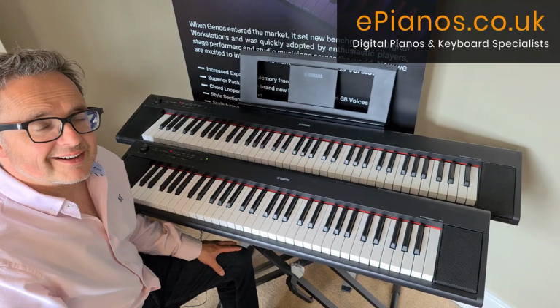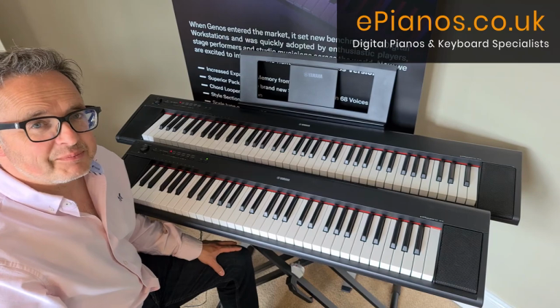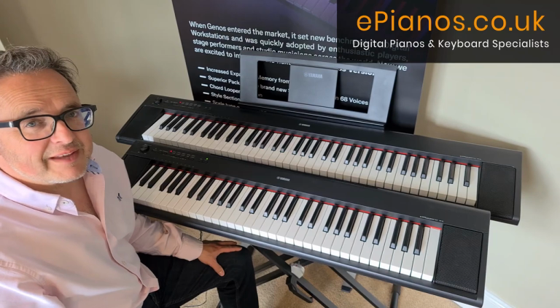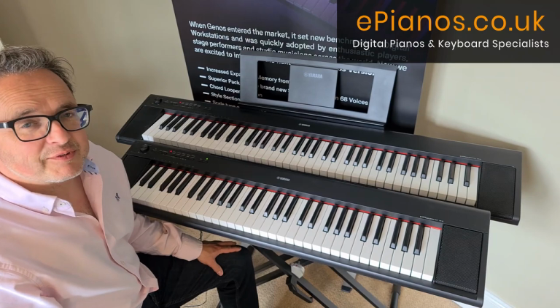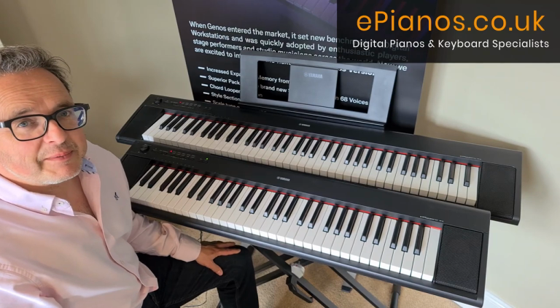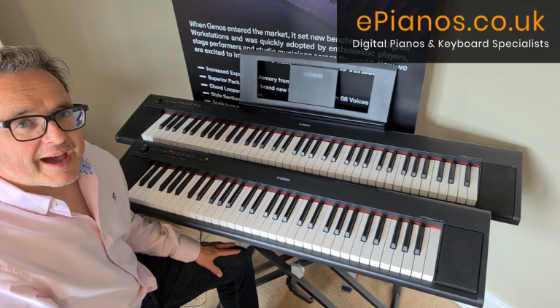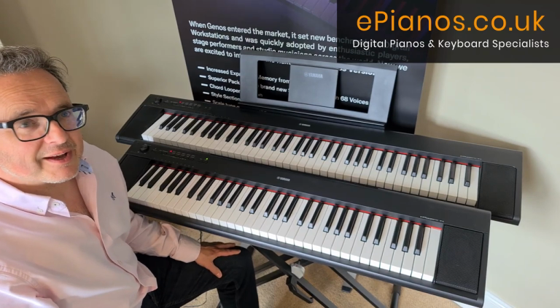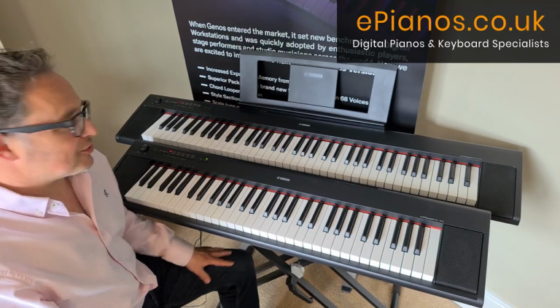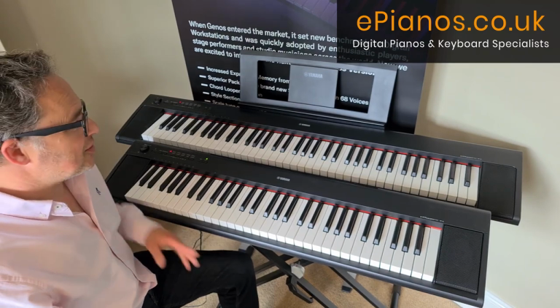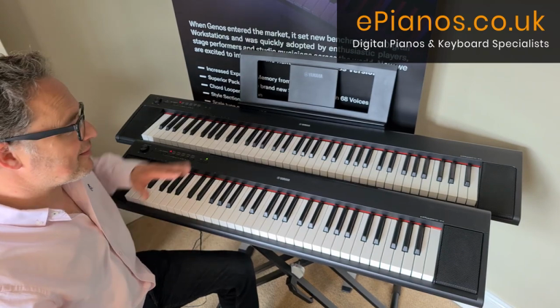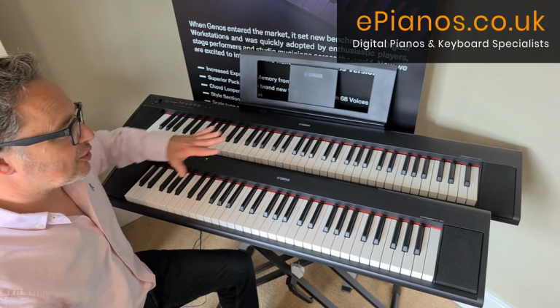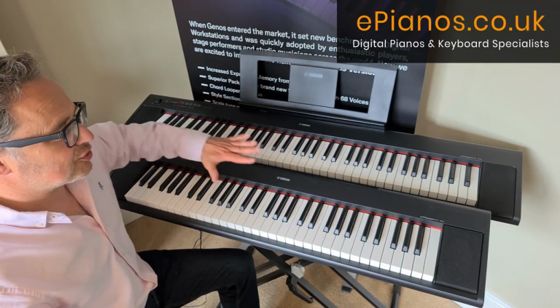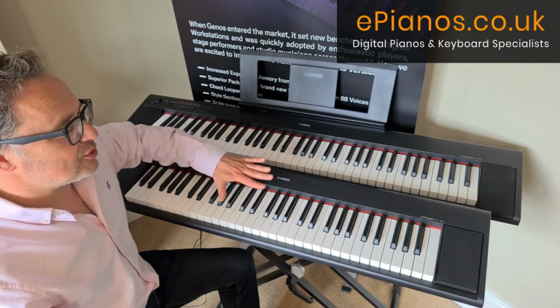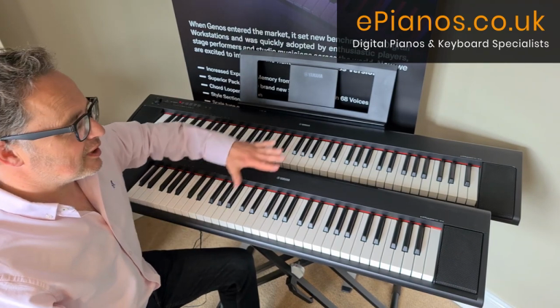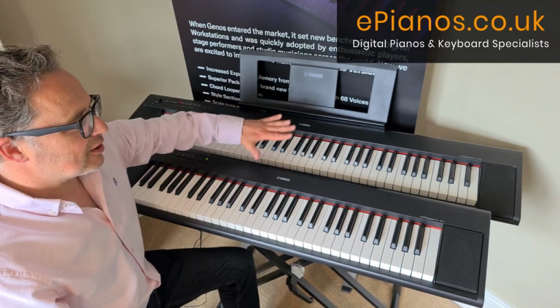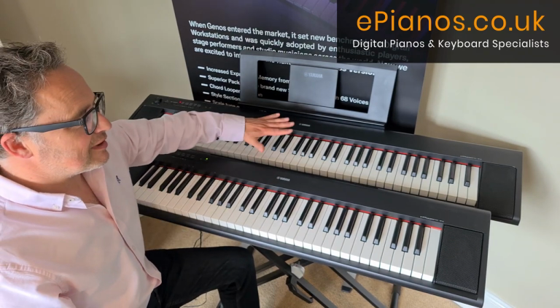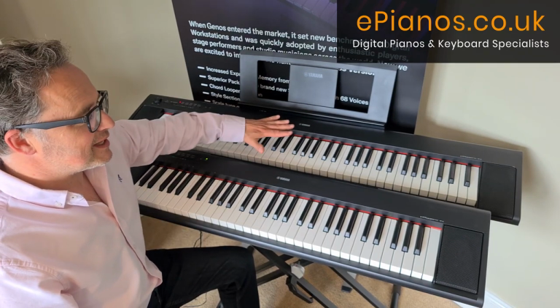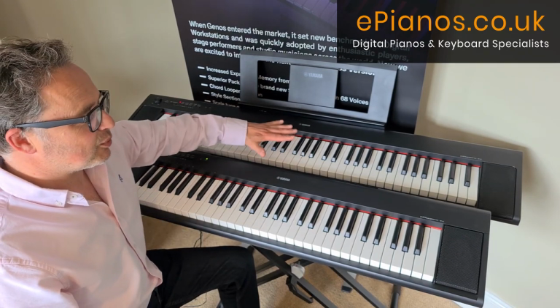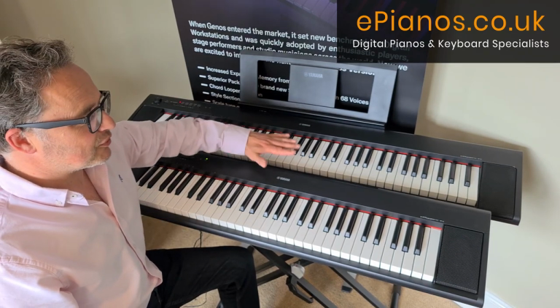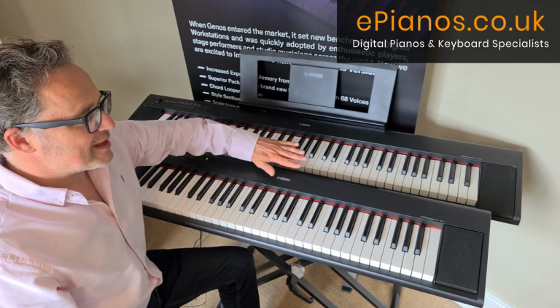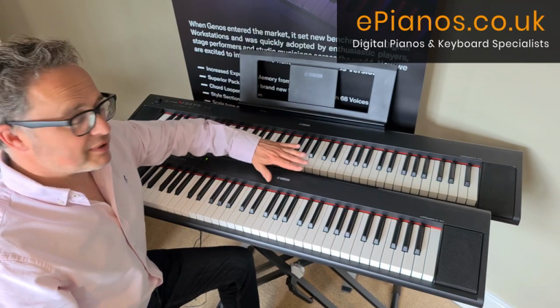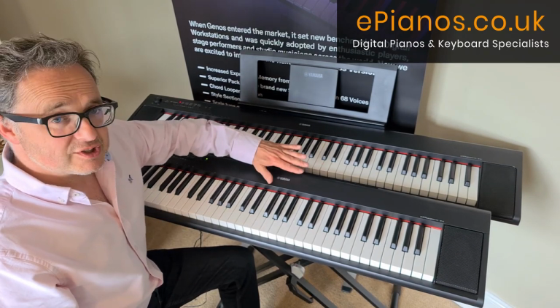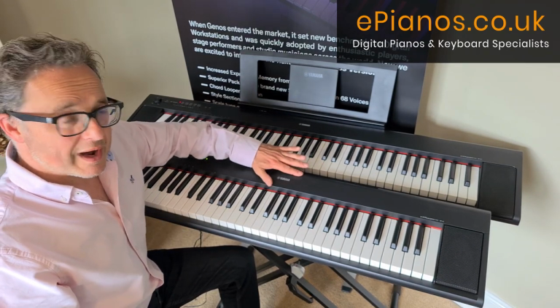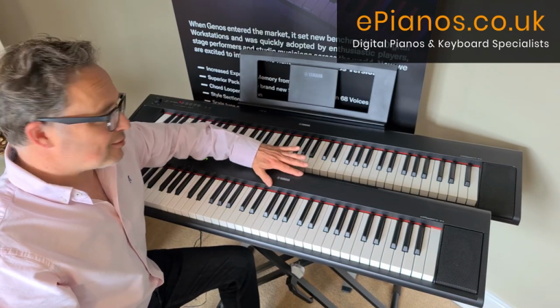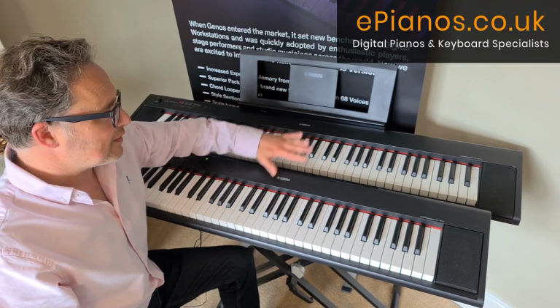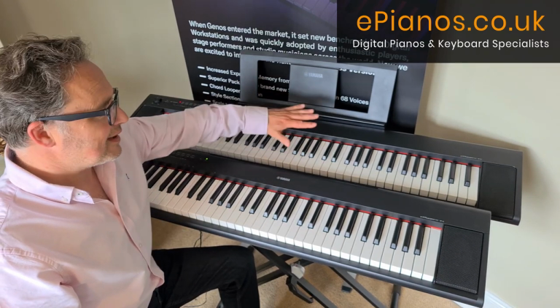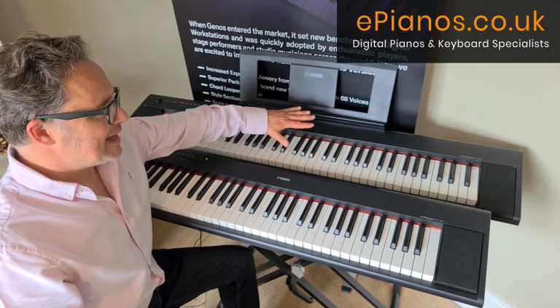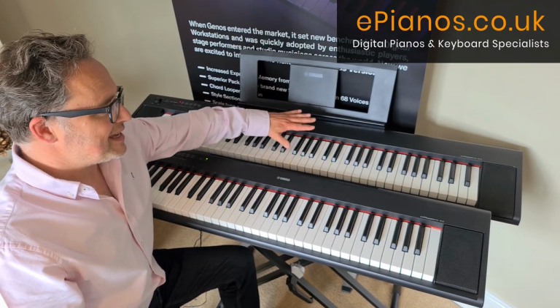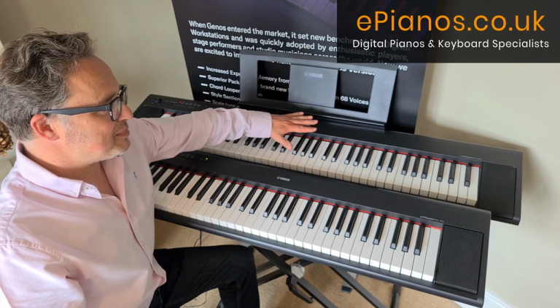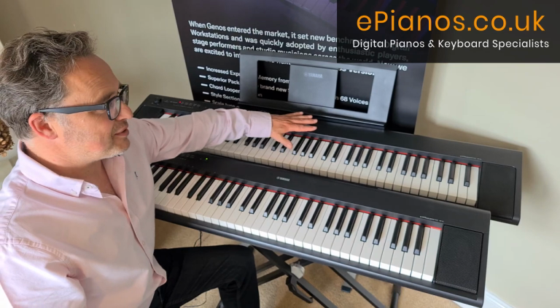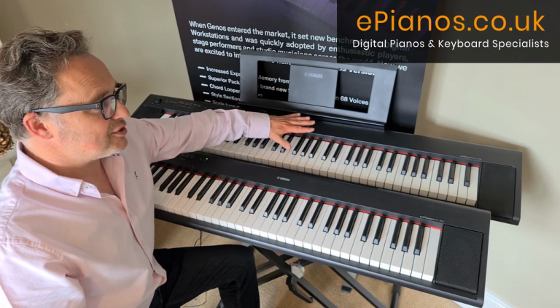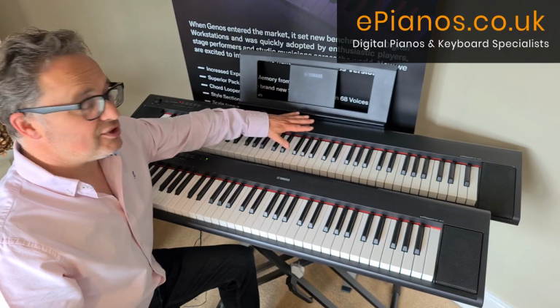I'm David from ePianos and today I've got two great keyboards, the MP12 and the MP32.